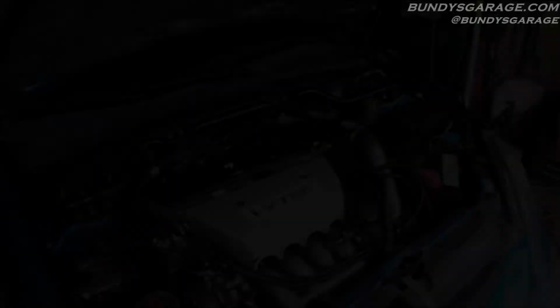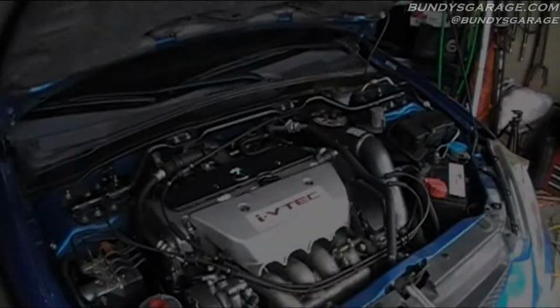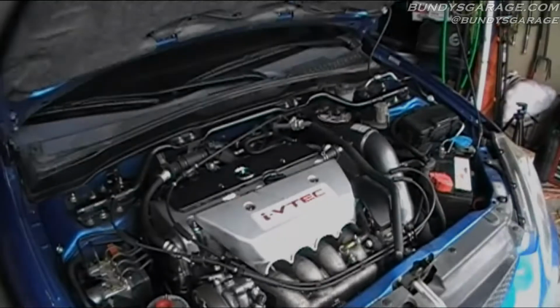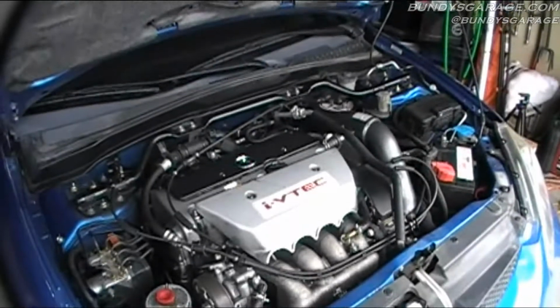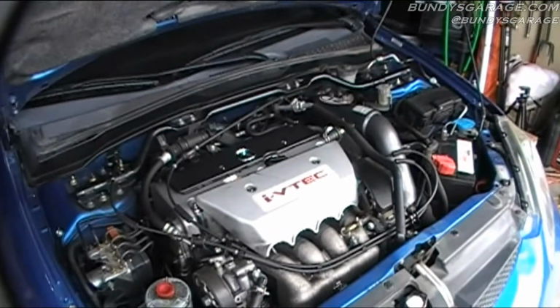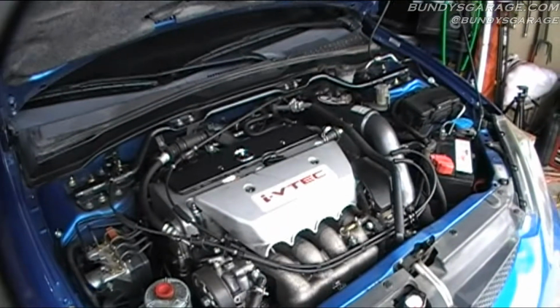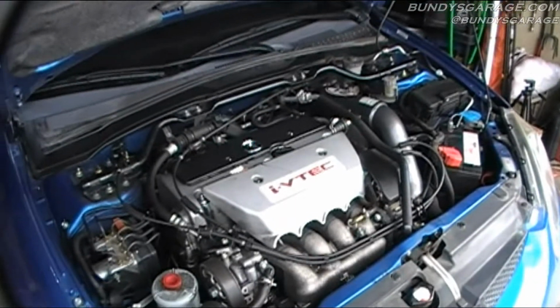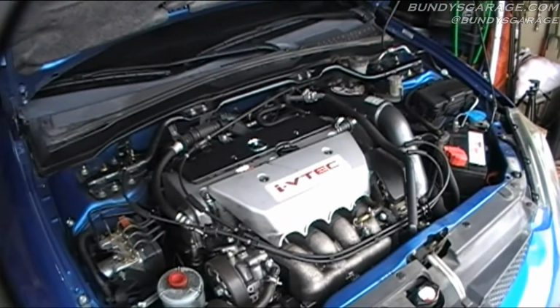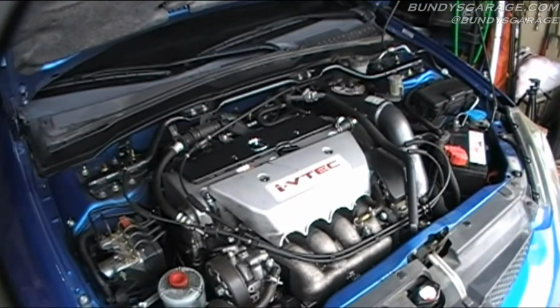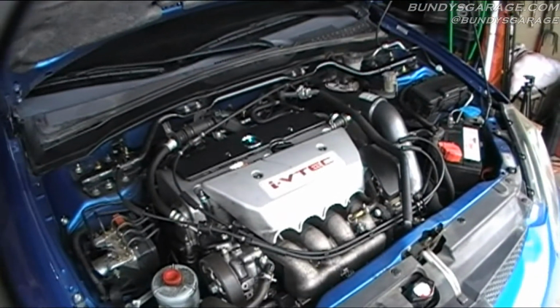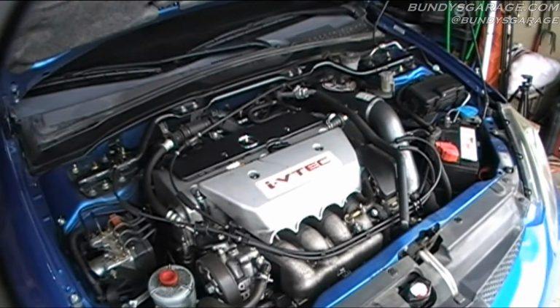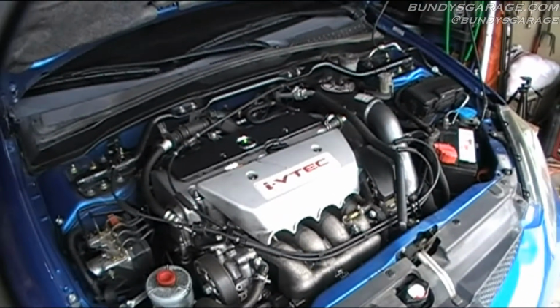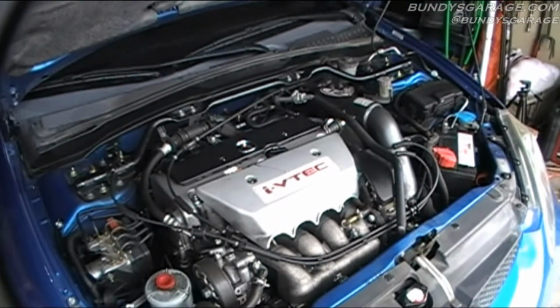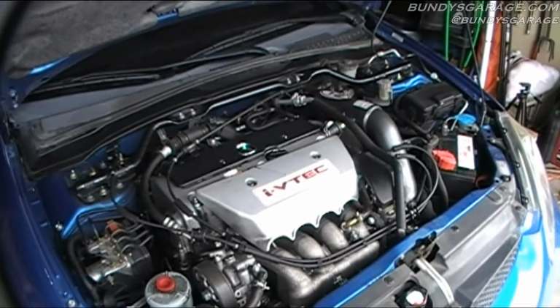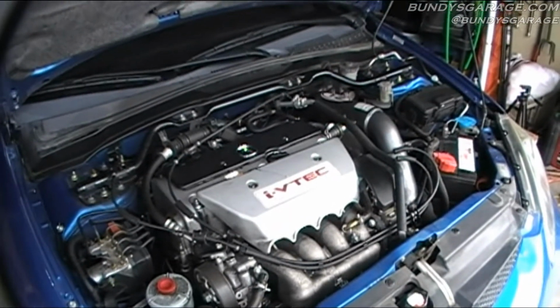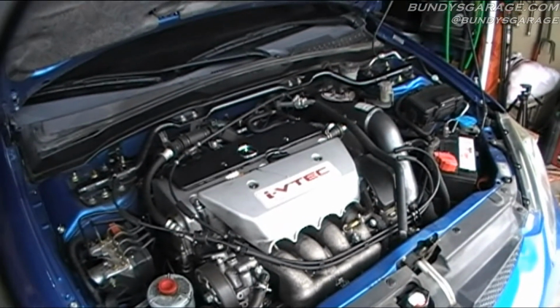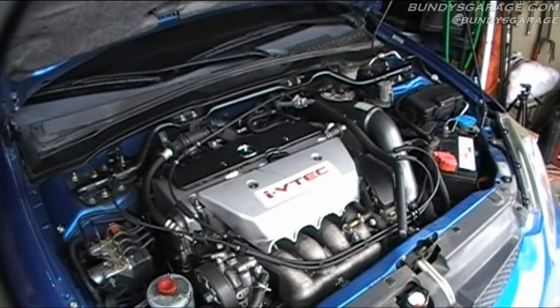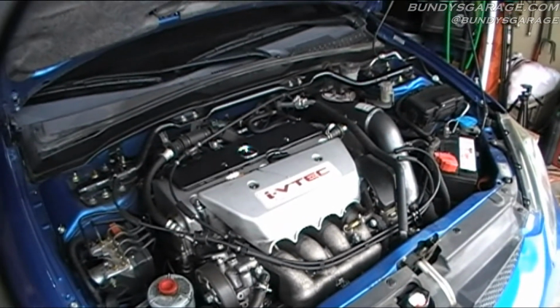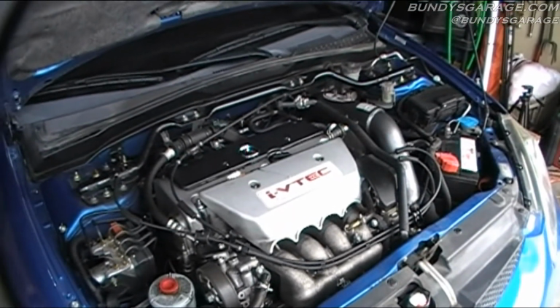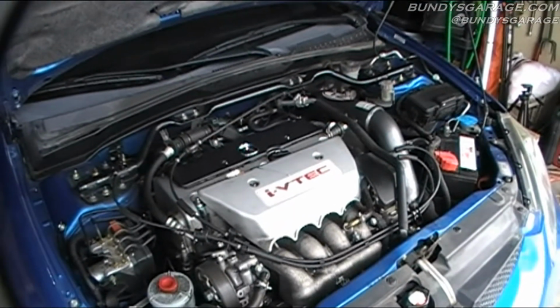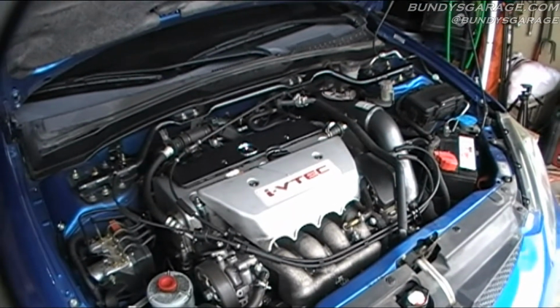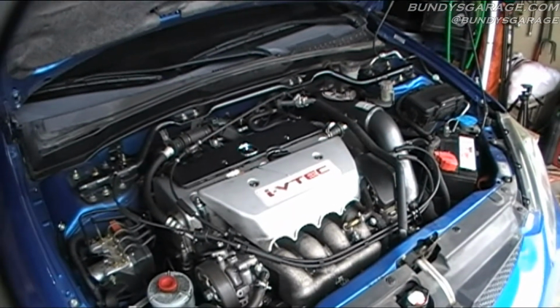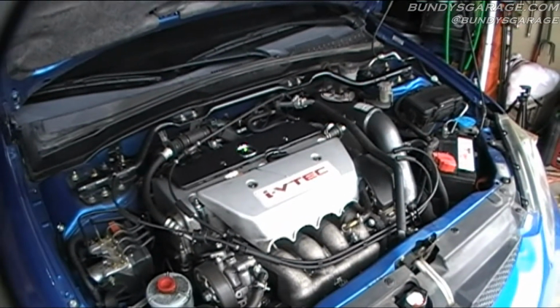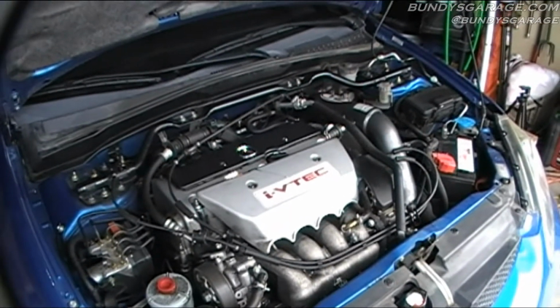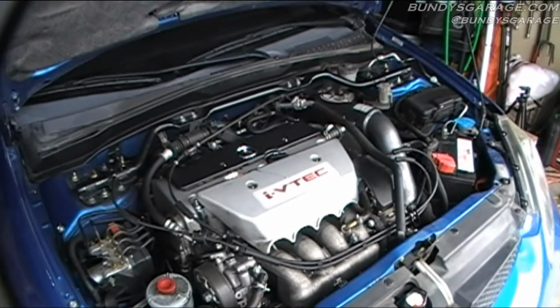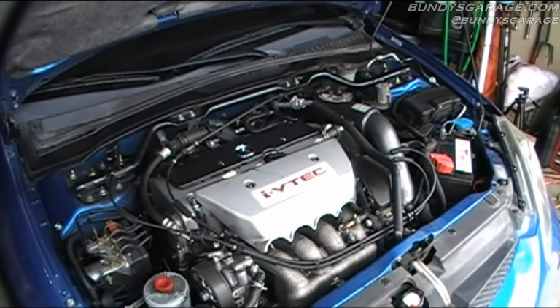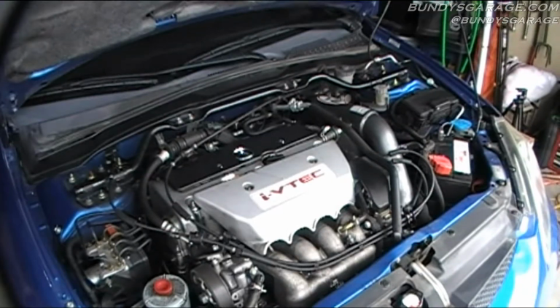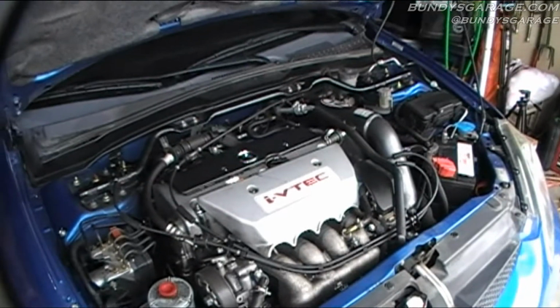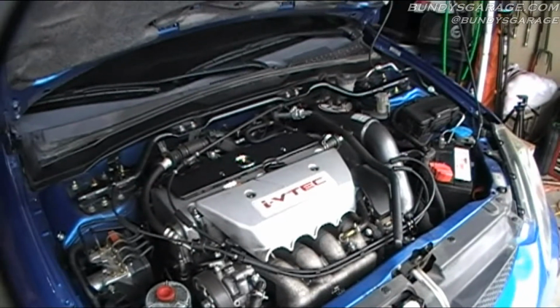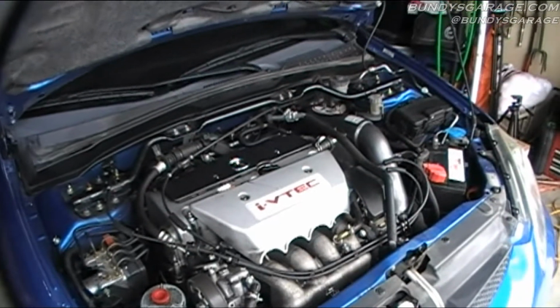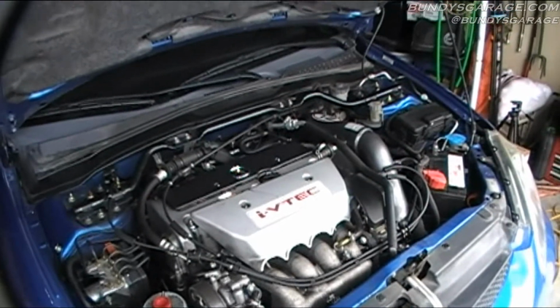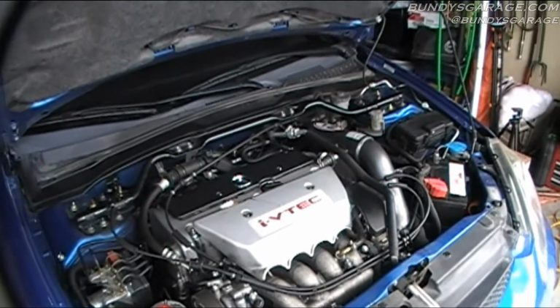Today we're working on a Honda Civic with a 2.0 liter. This will cover from 2002 to 2011.